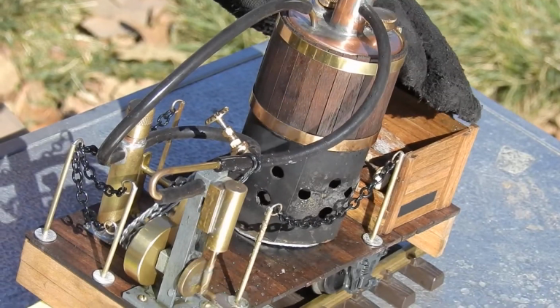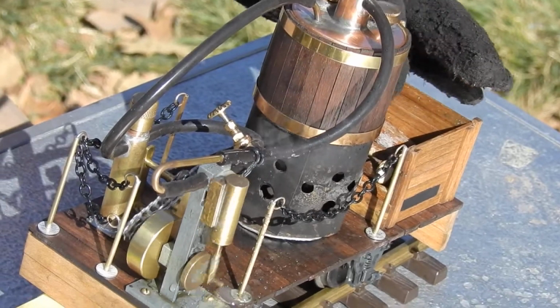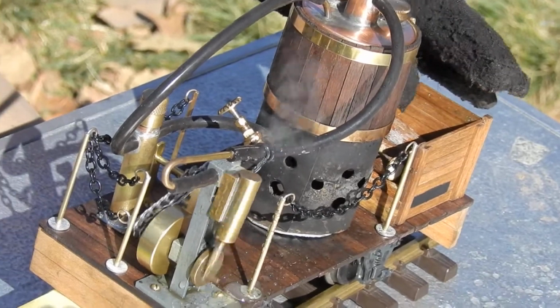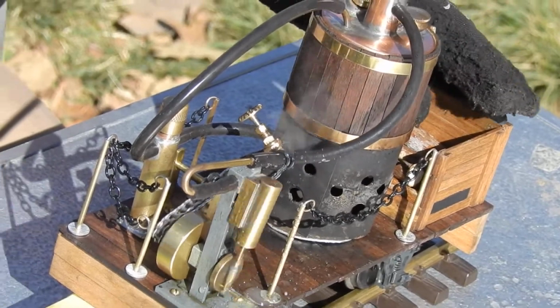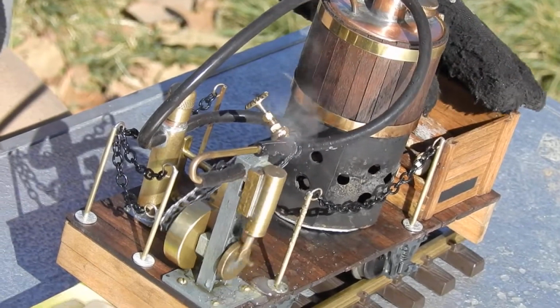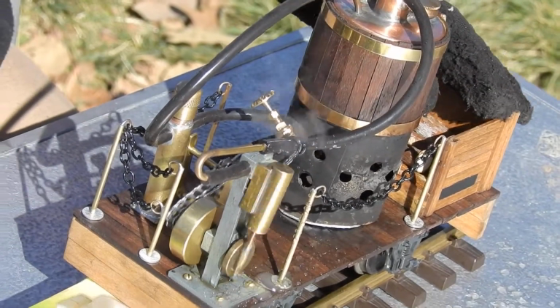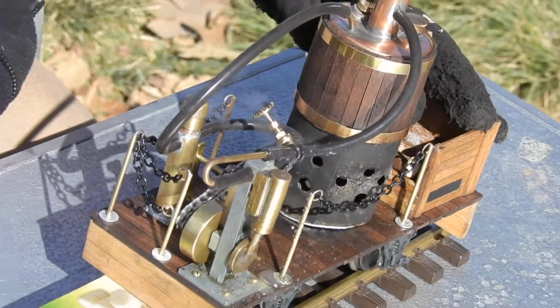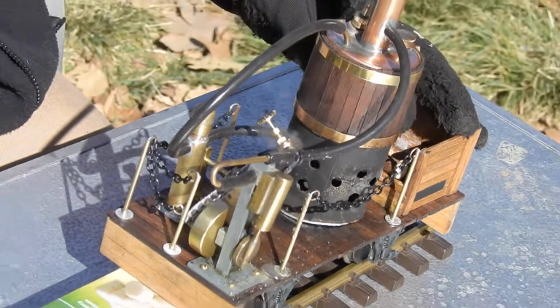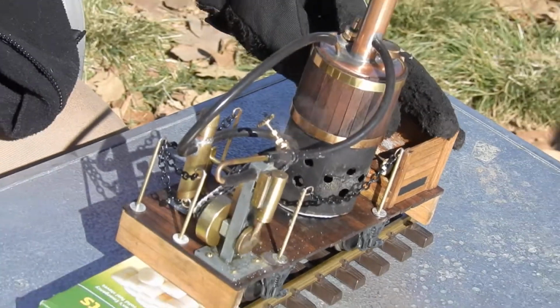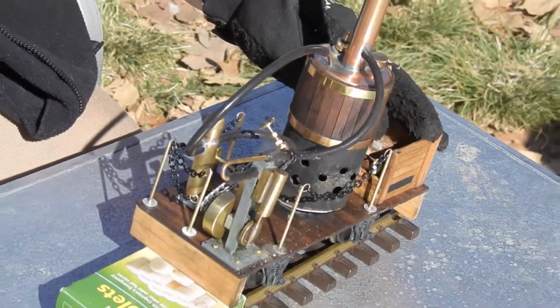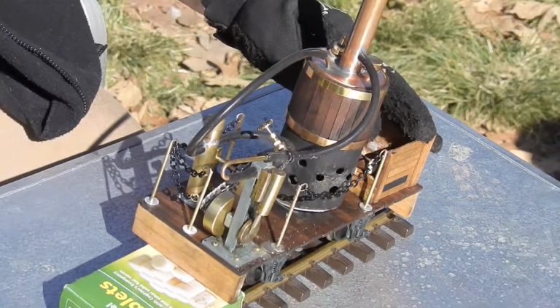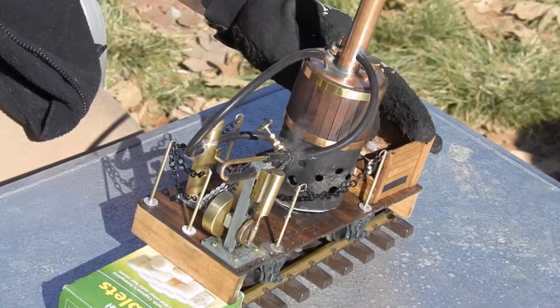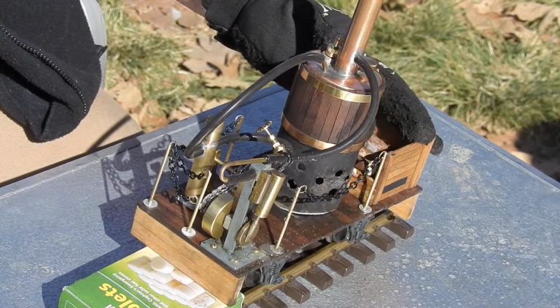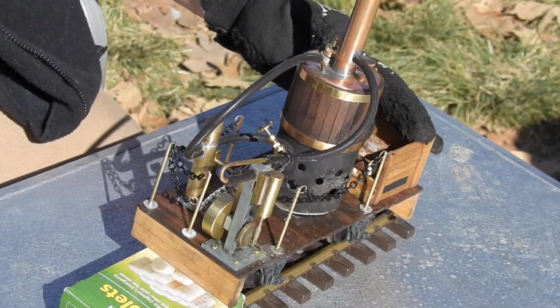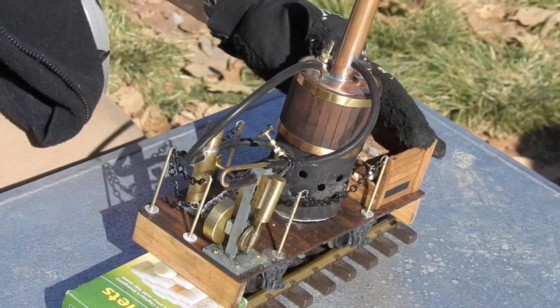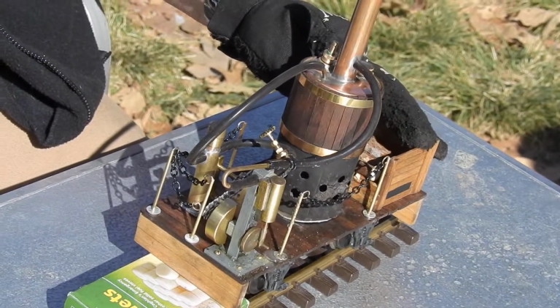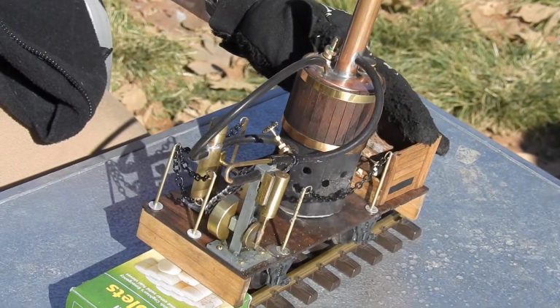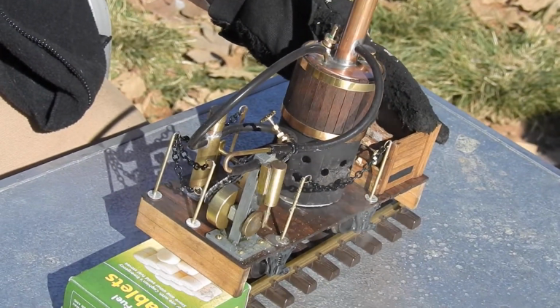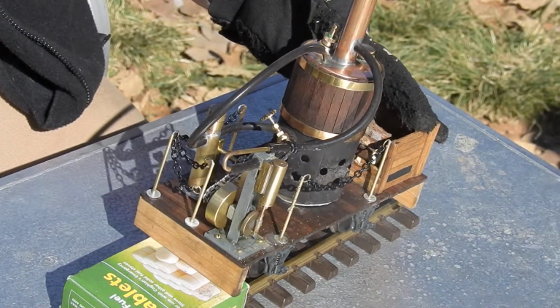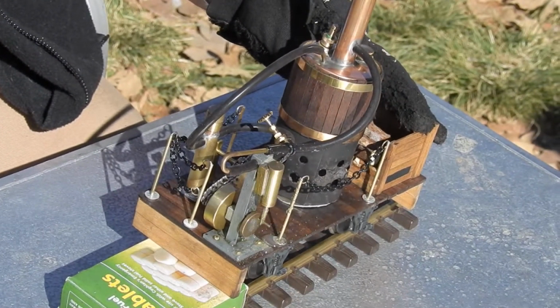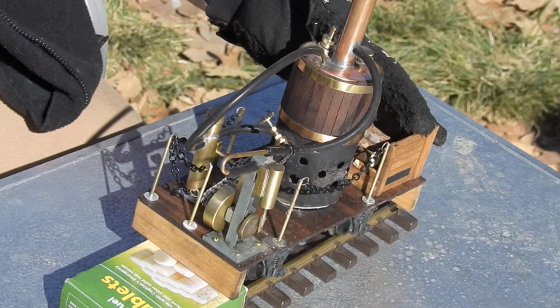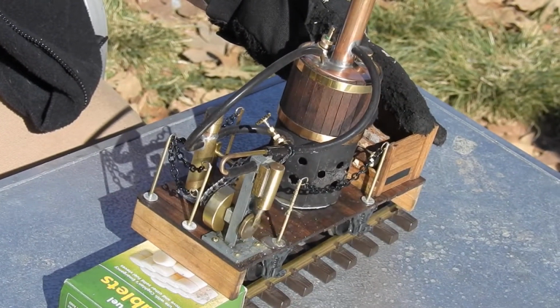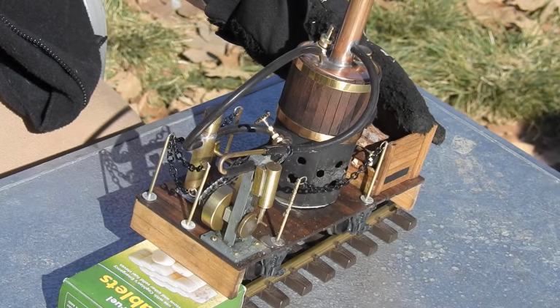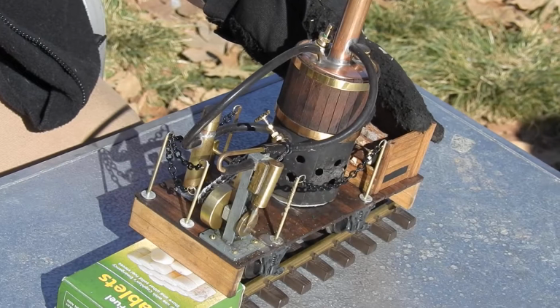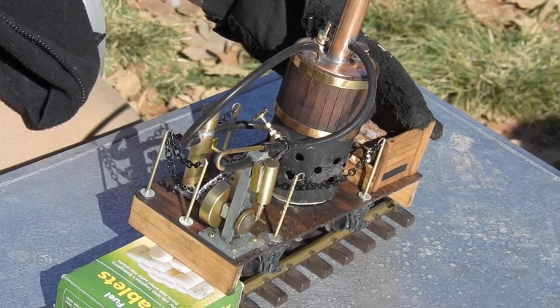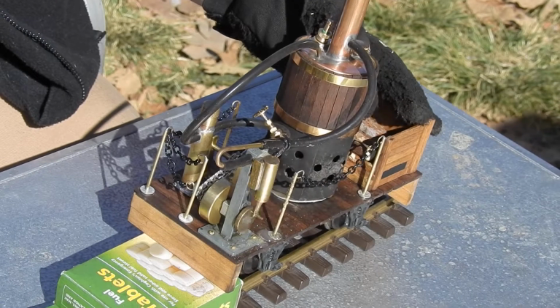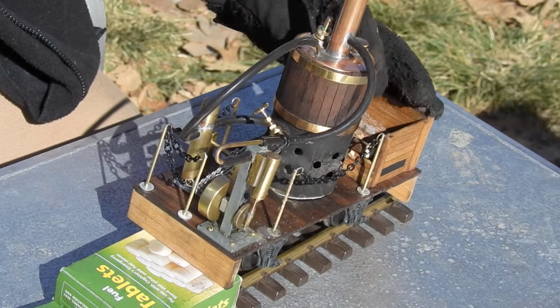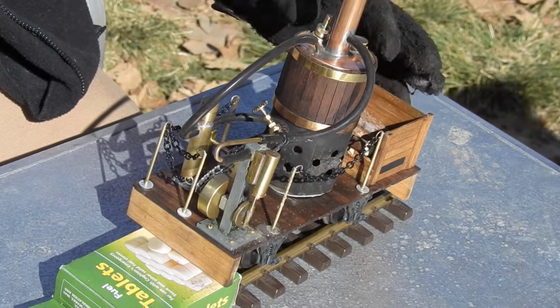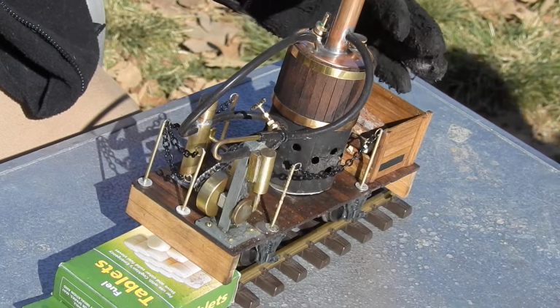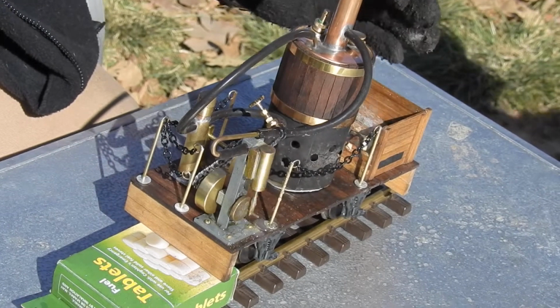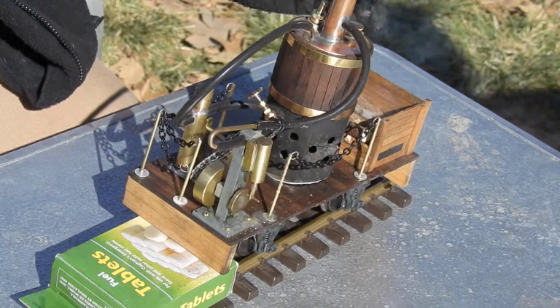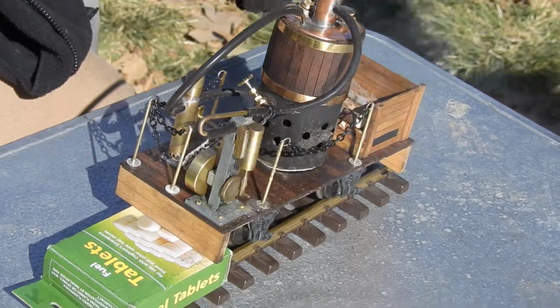Yeah, suck up the top. That's pretty cool. All you gotta do is make the upper one. Does it have pretty good power?